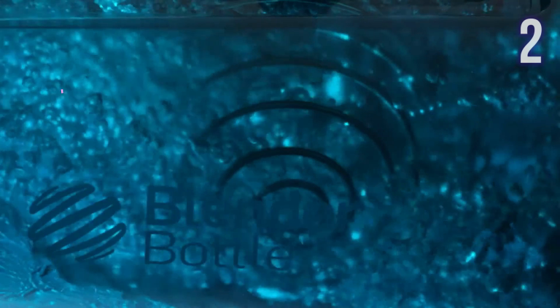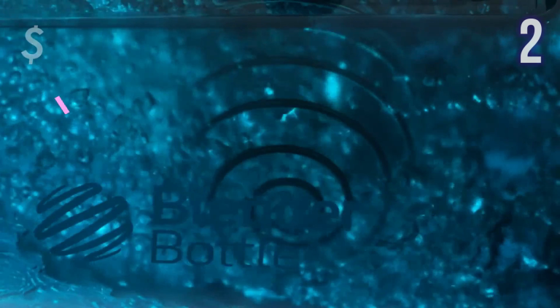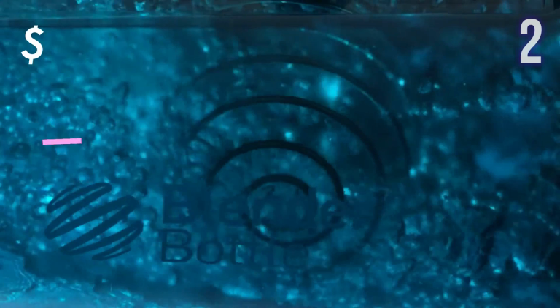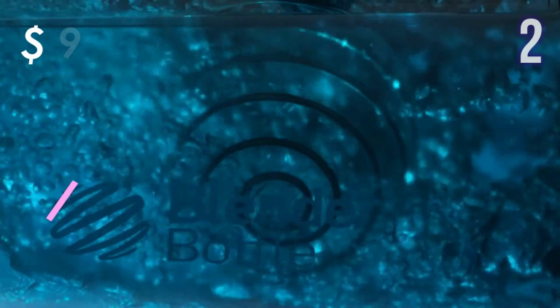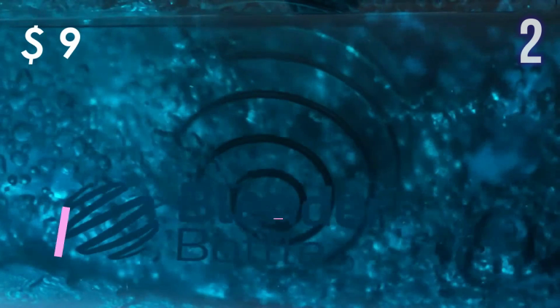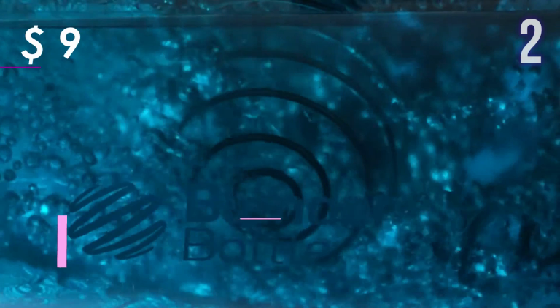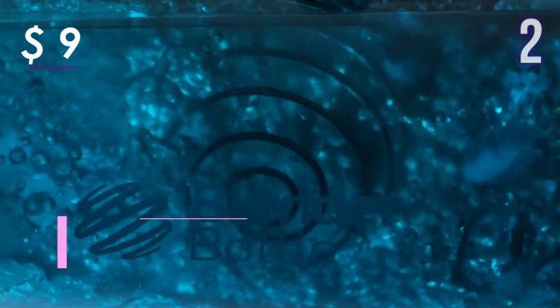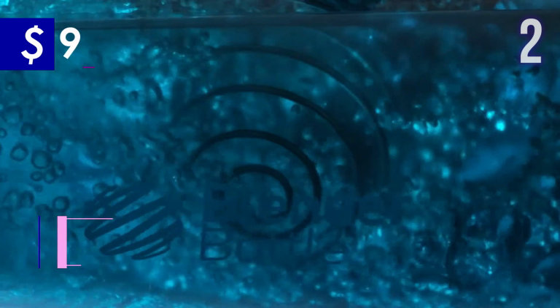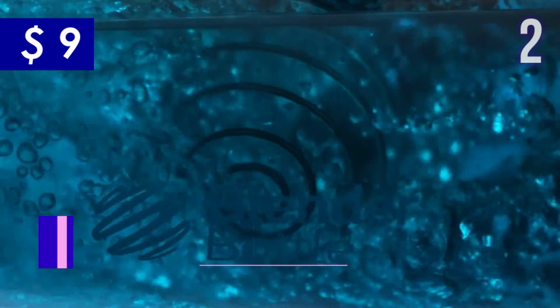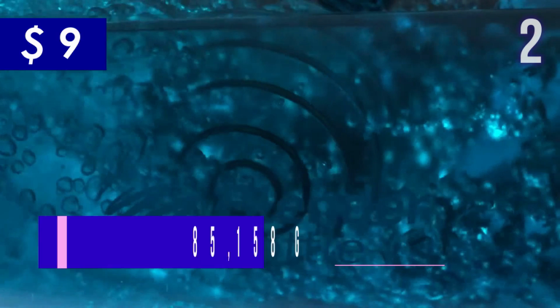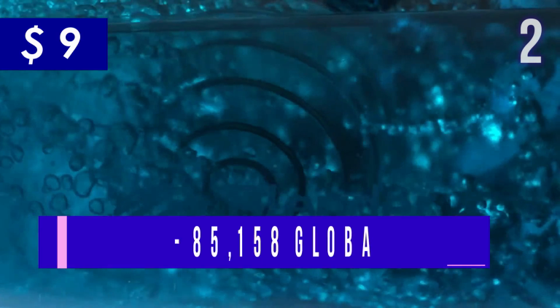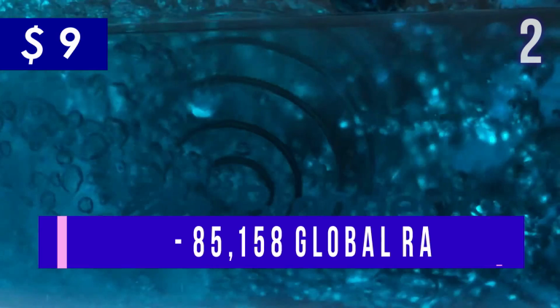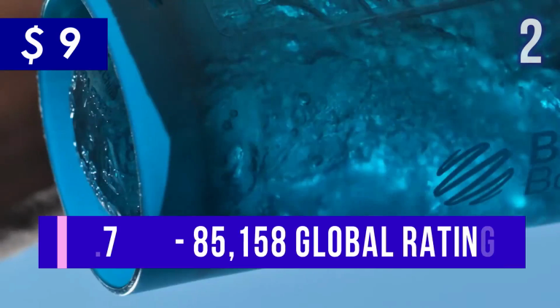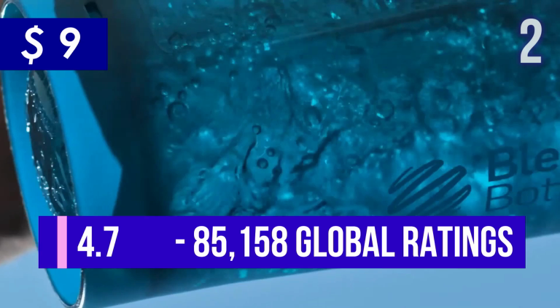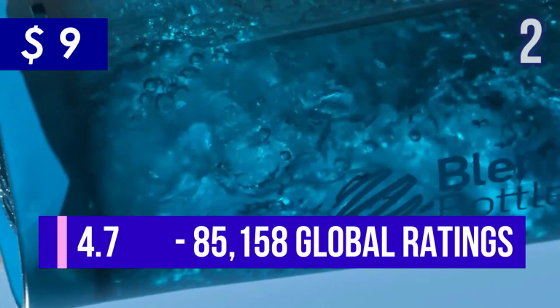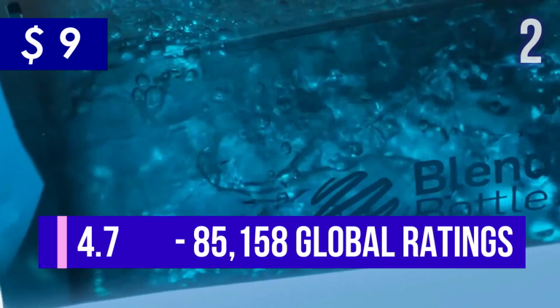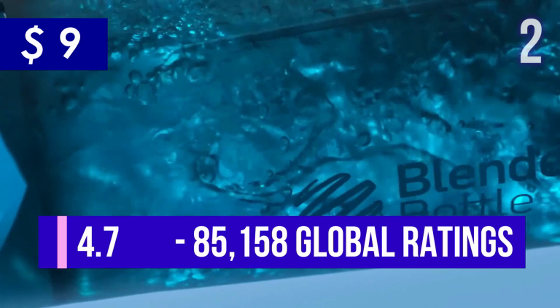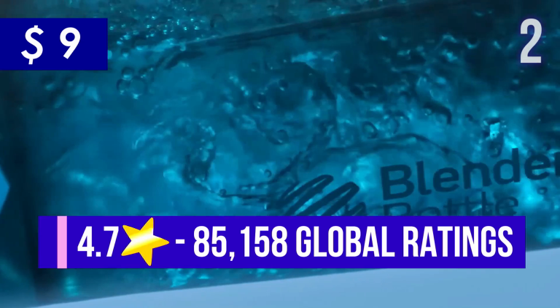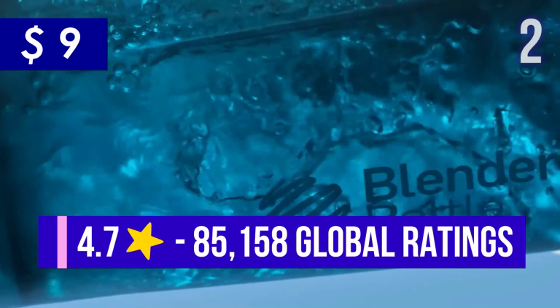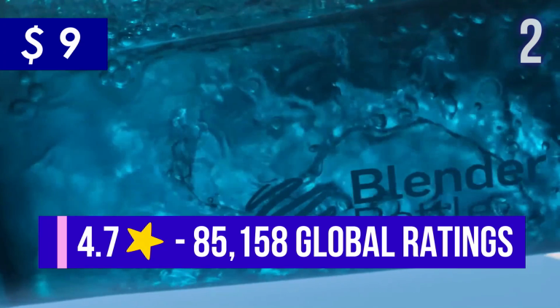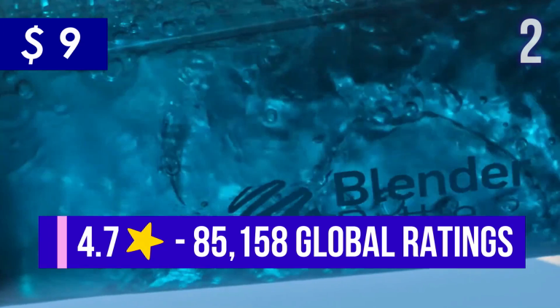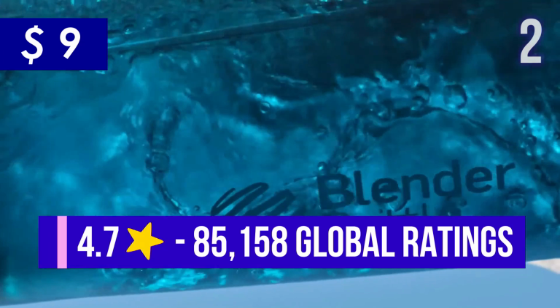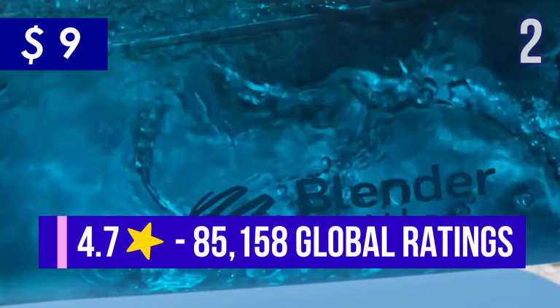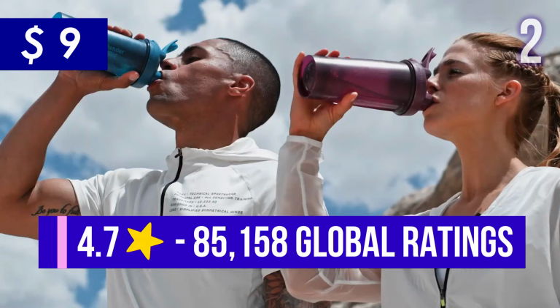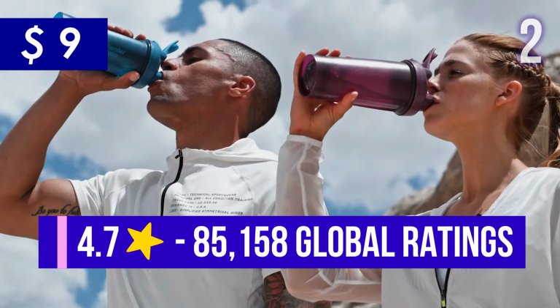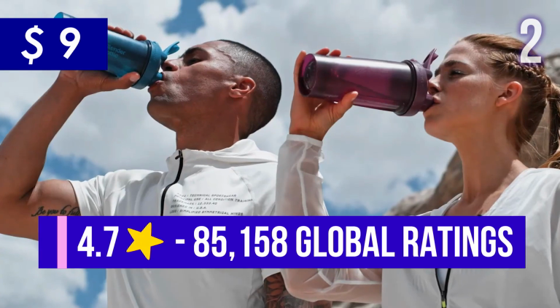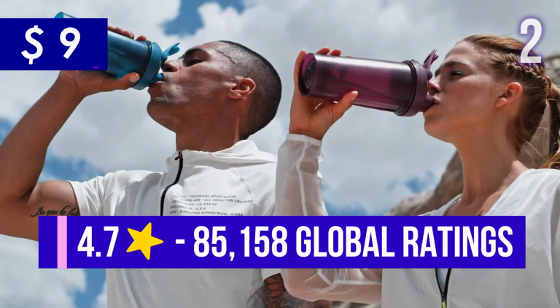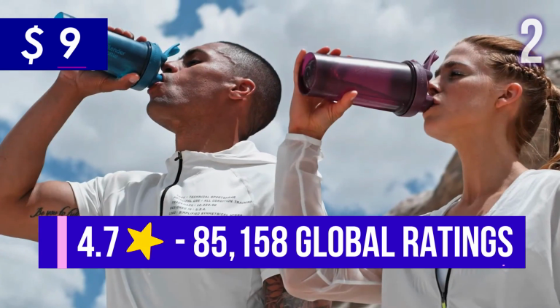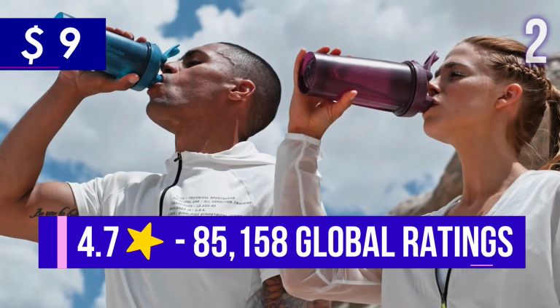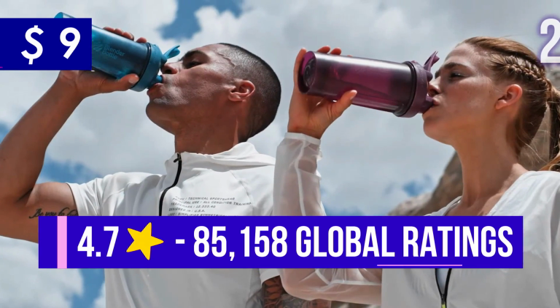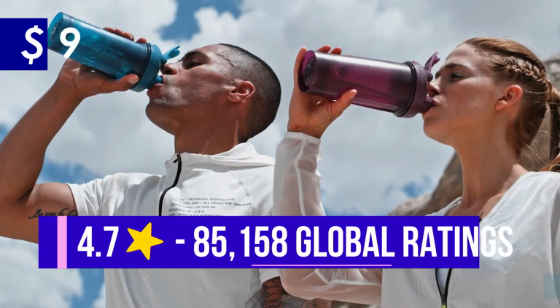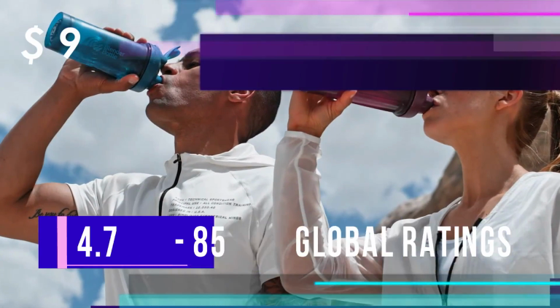Current price is US$9 and it has 4.7 stars with more than 85,000 ratings.